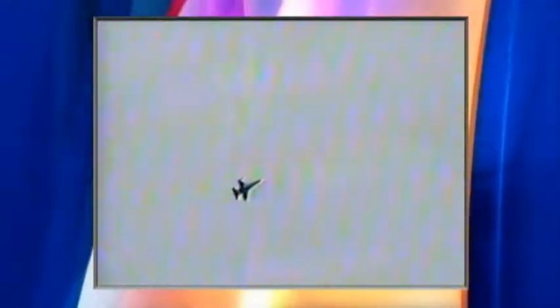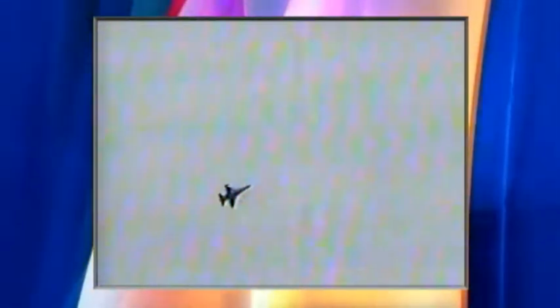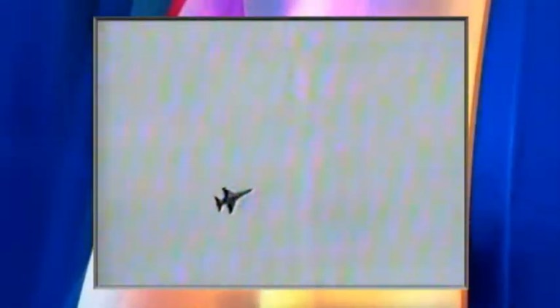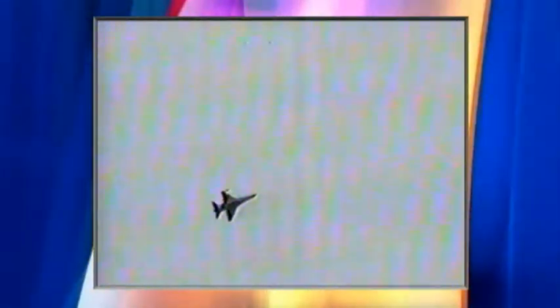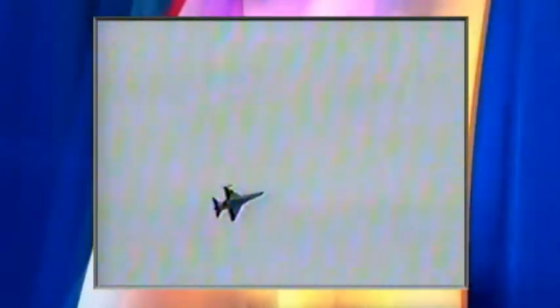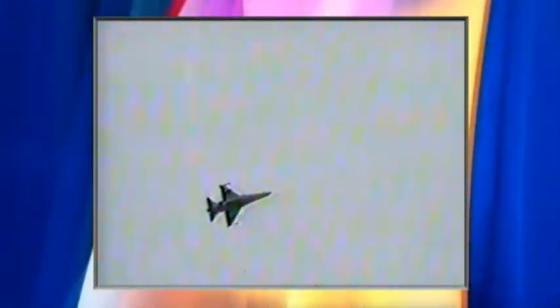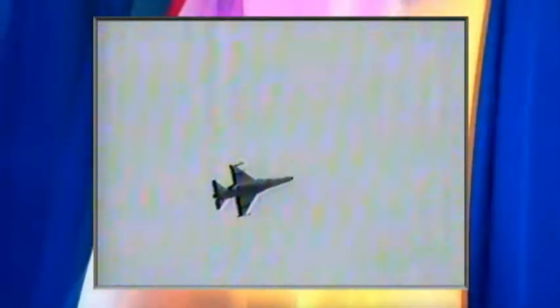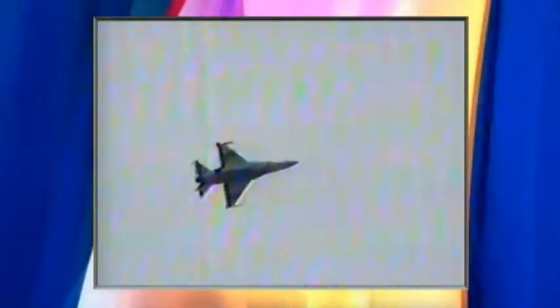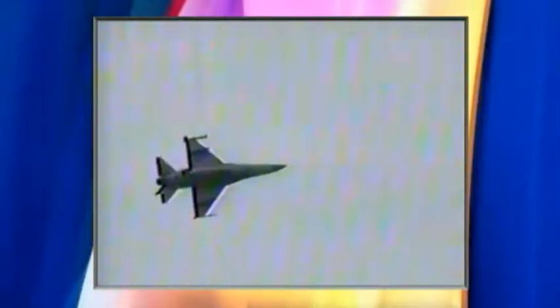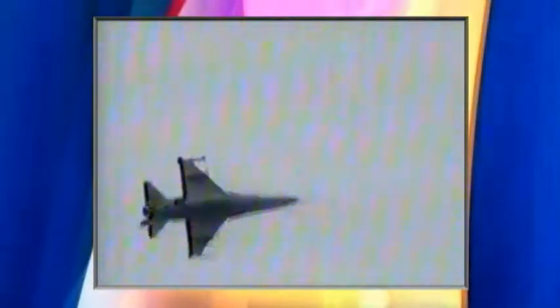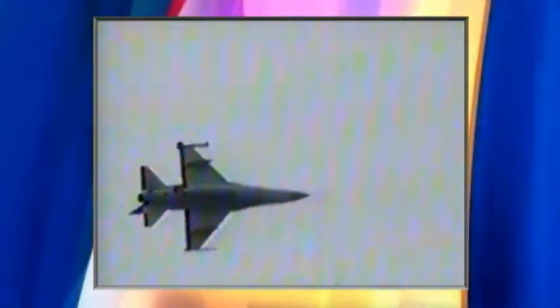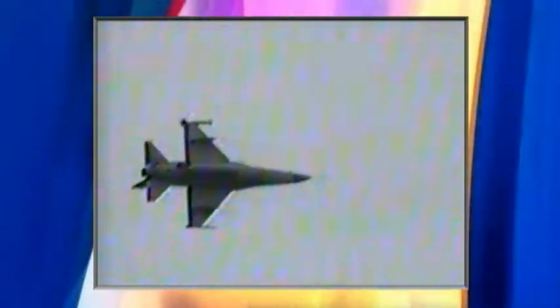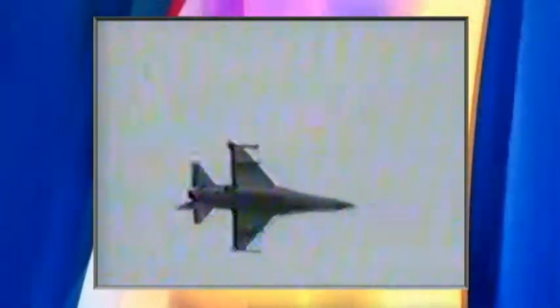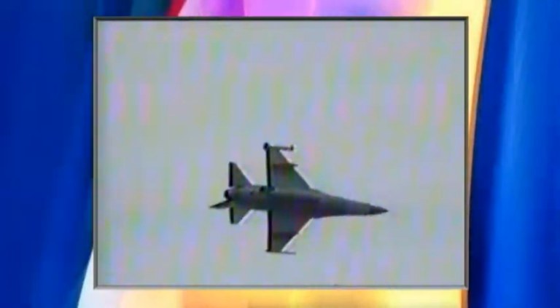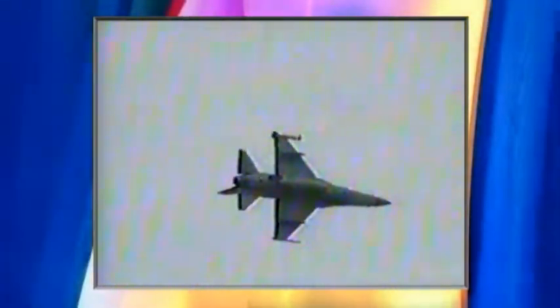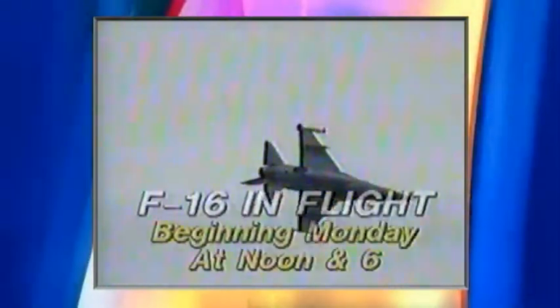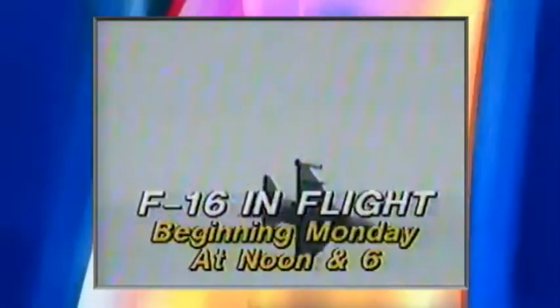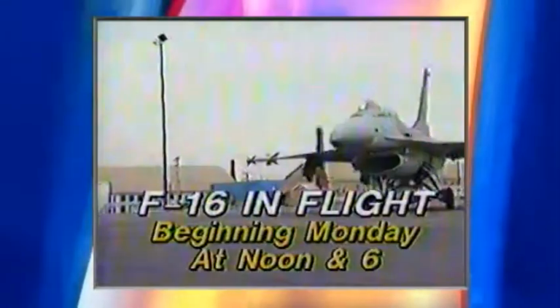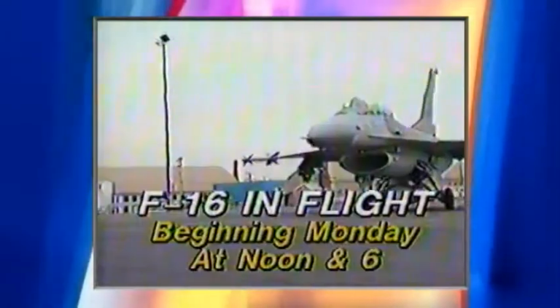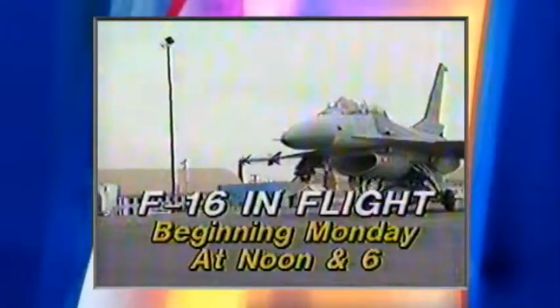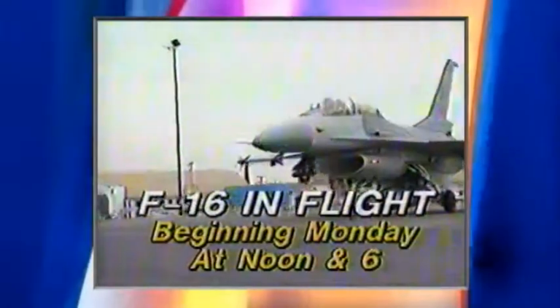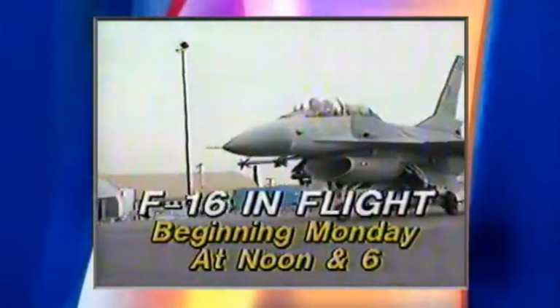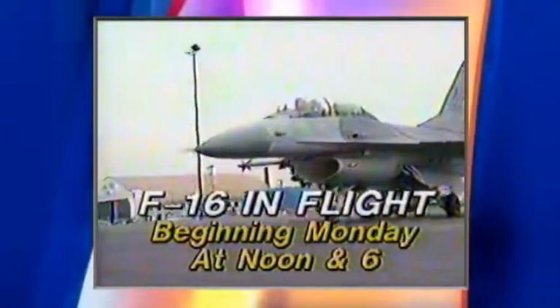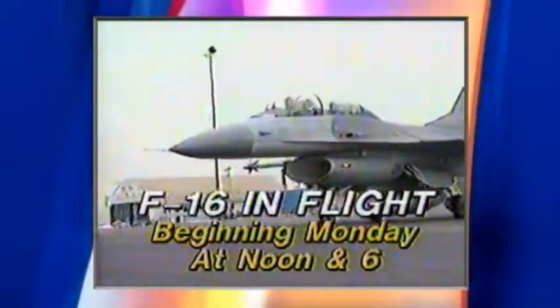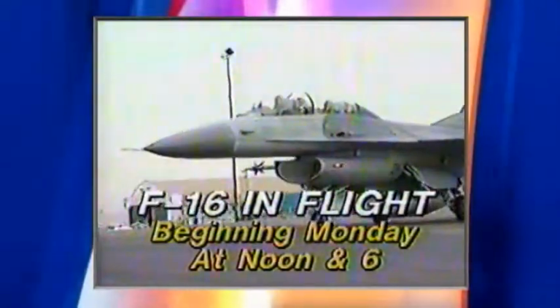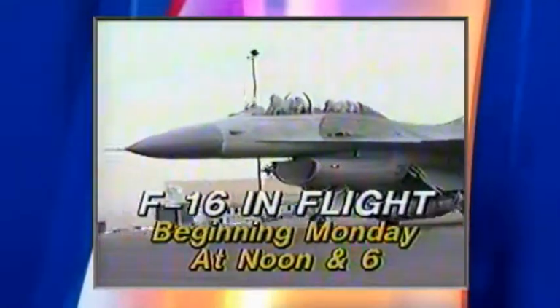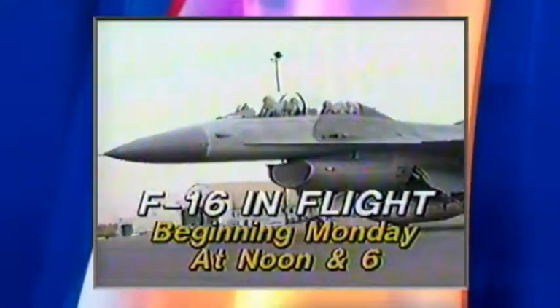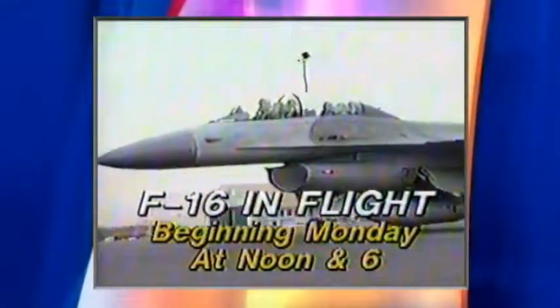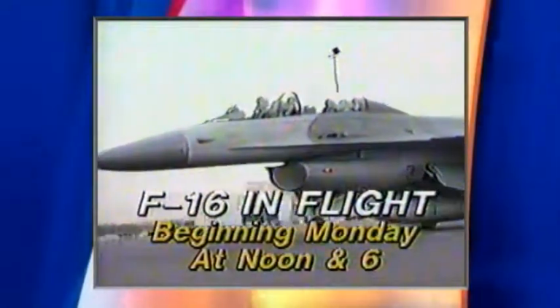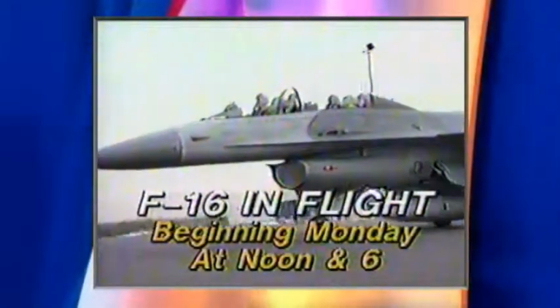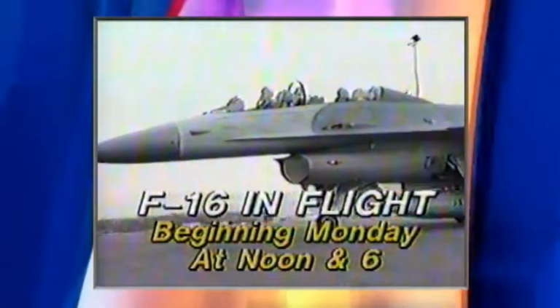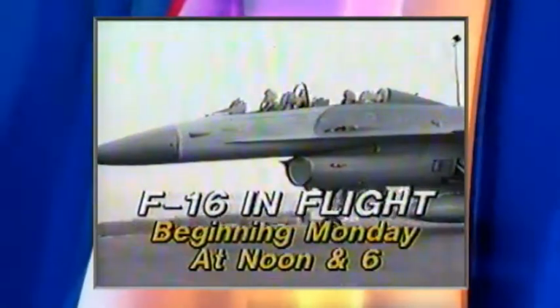It's pretty responsive. Beginning Monday, watch F-16 in flight at noon and six on Channel 3.